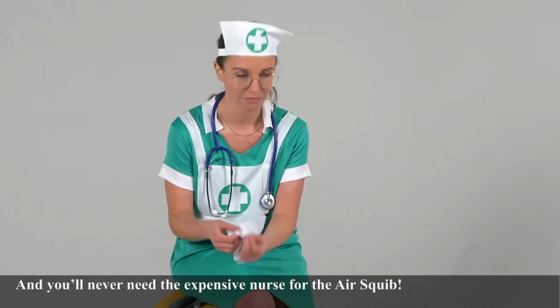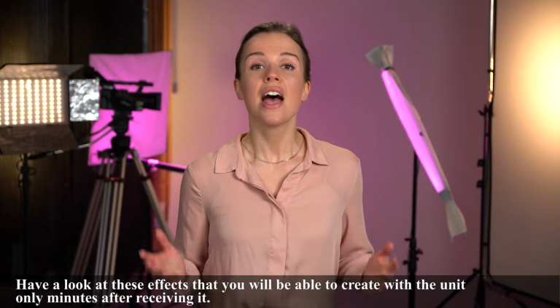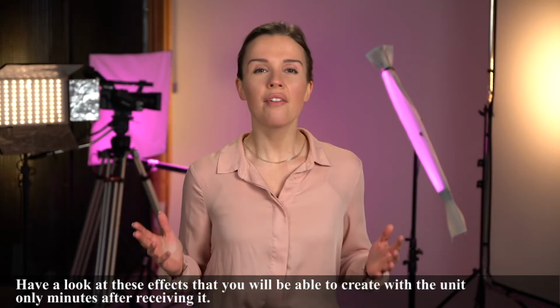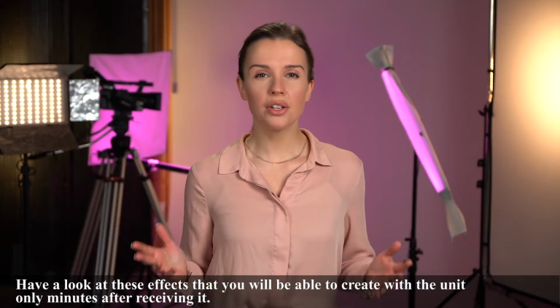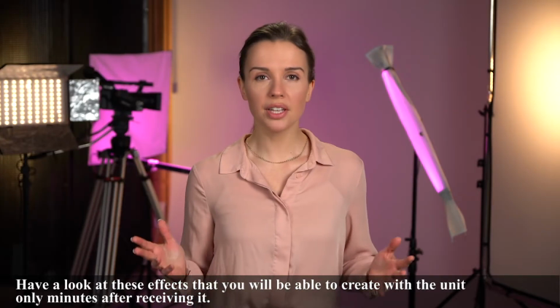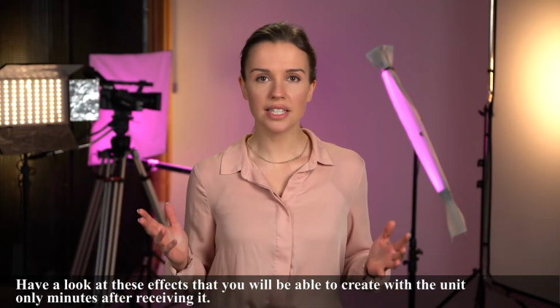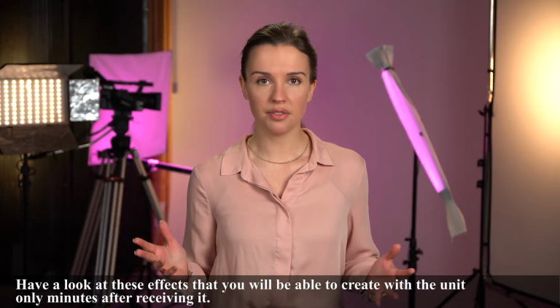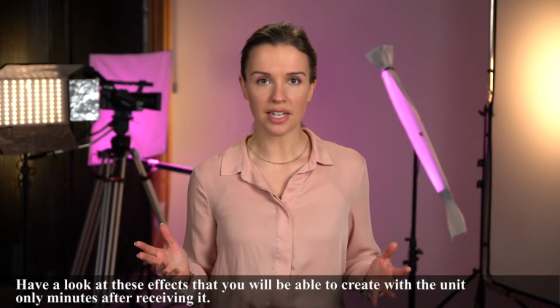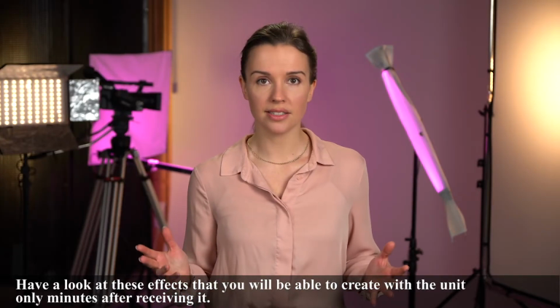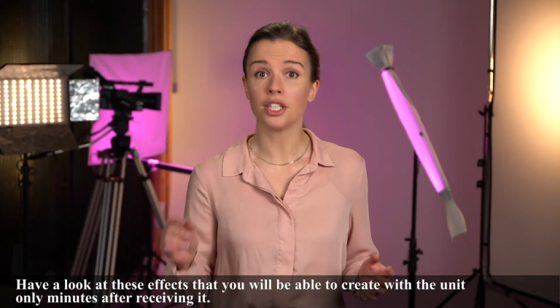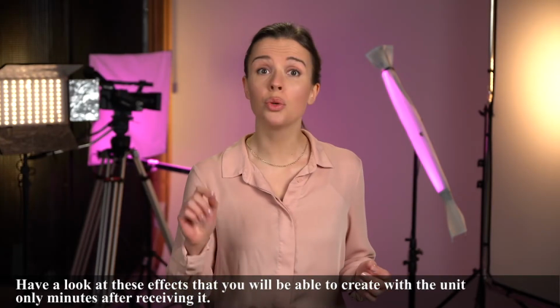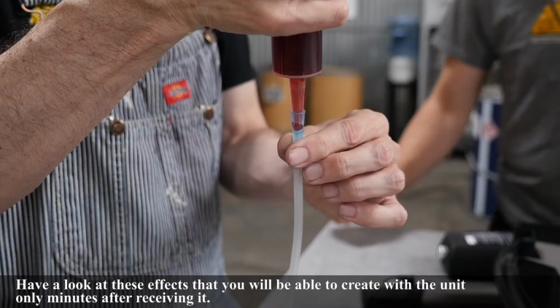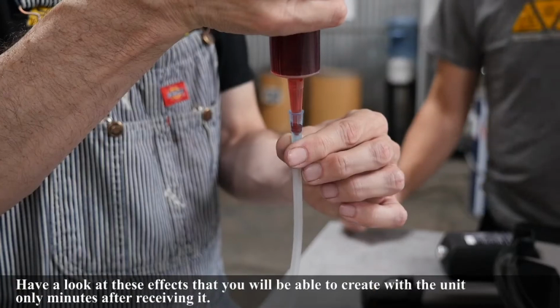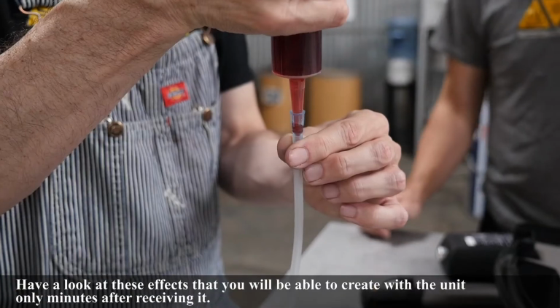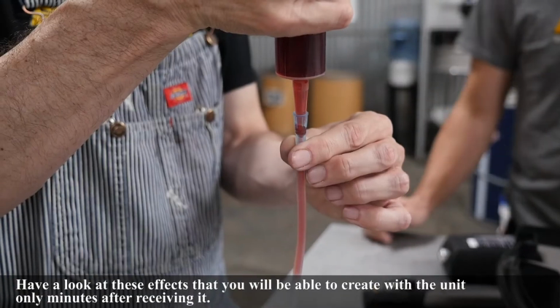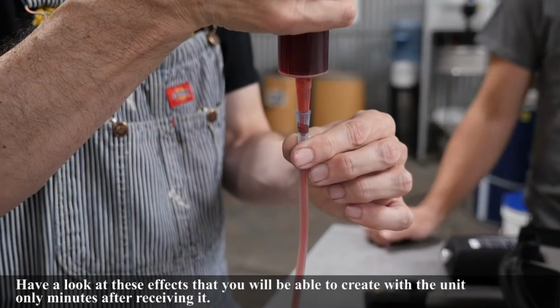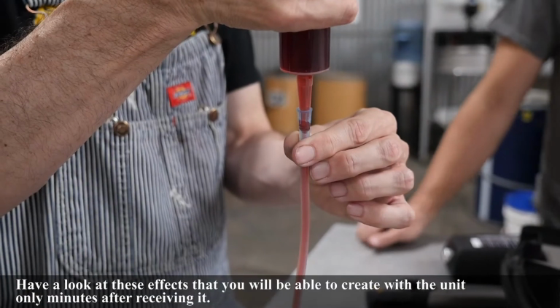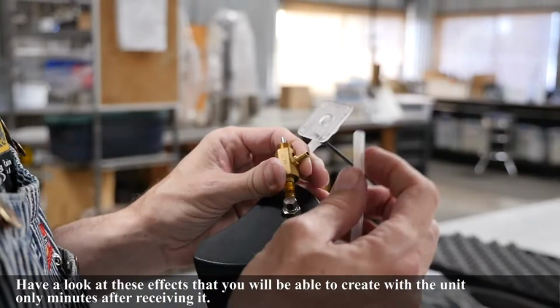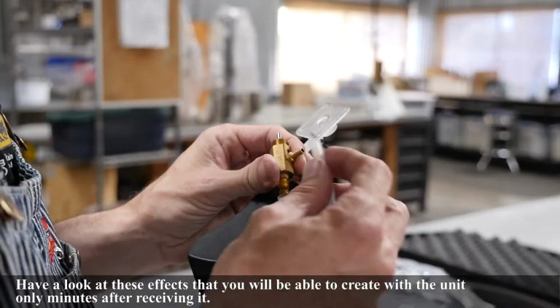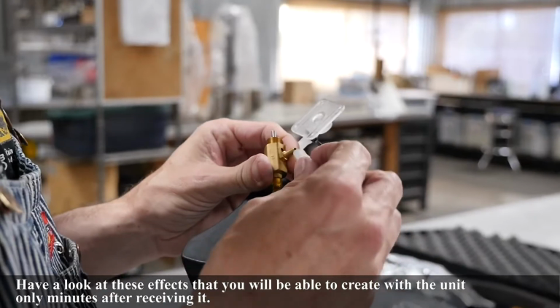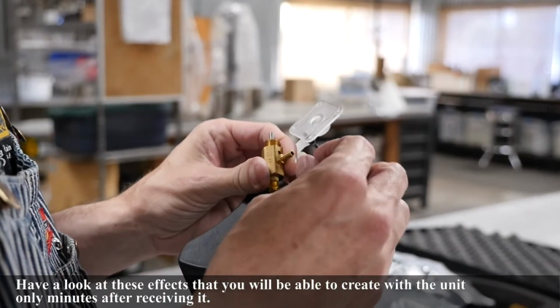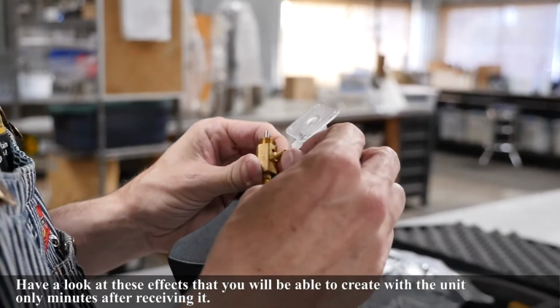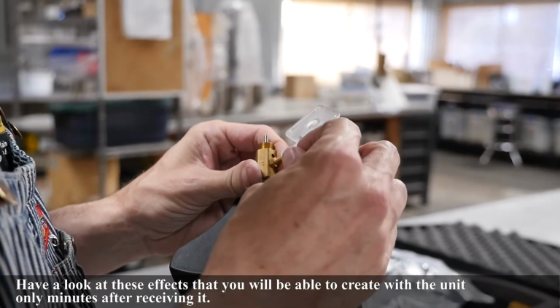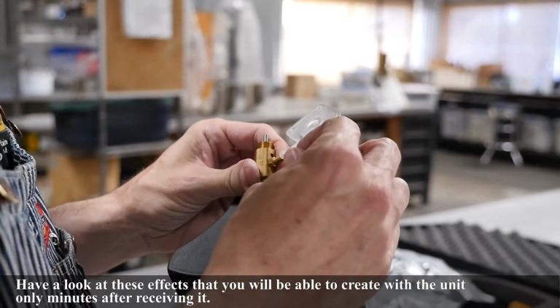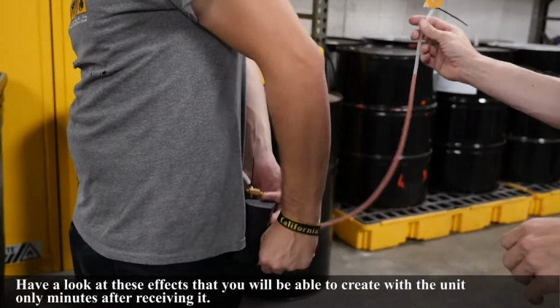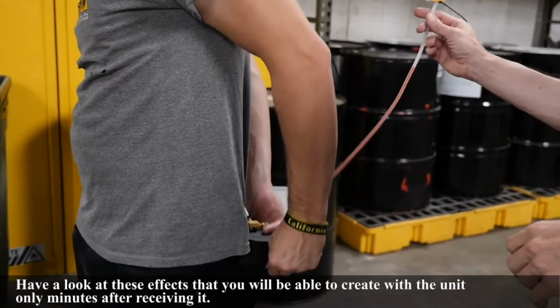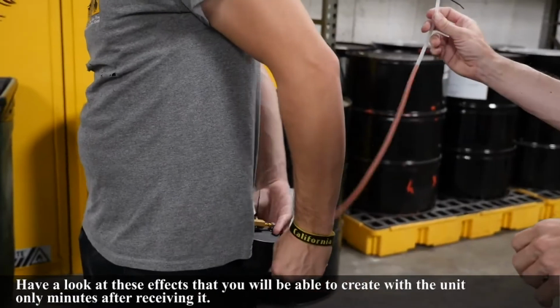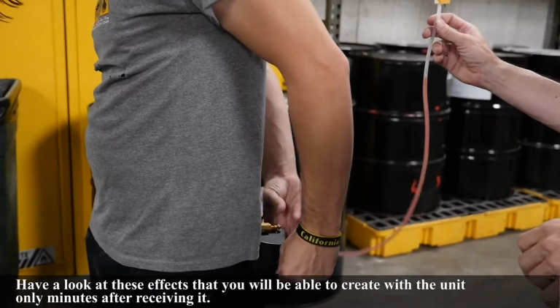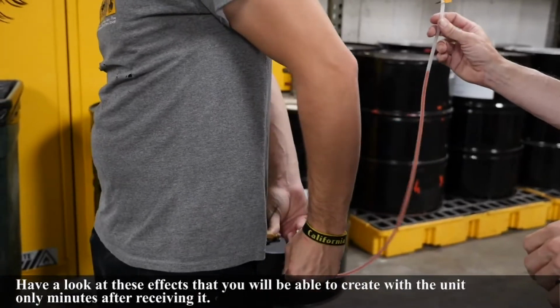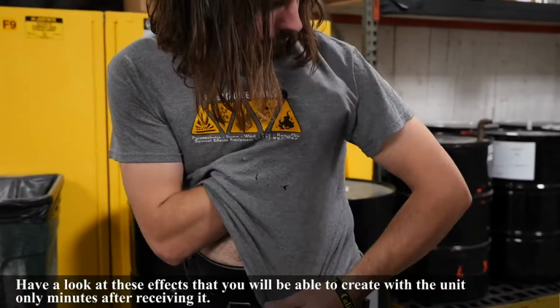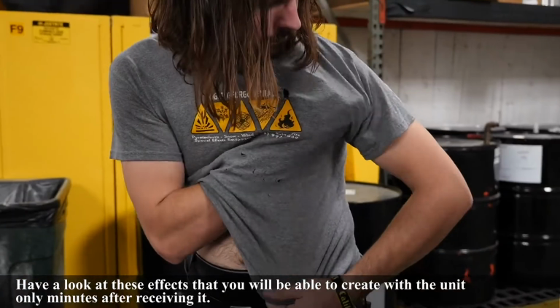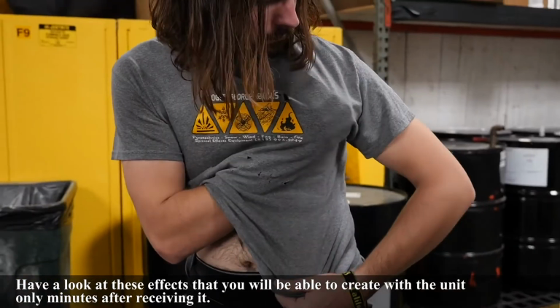Have a look at these effects that you will be able to create with the unit only minutes after receiving it.